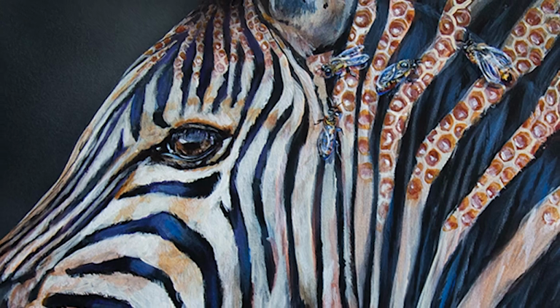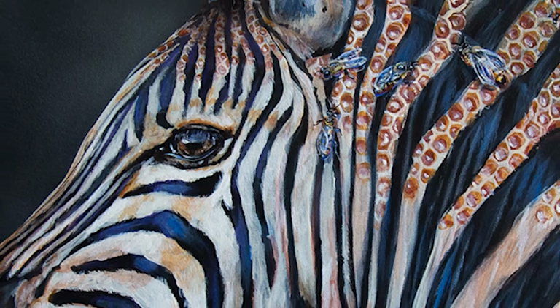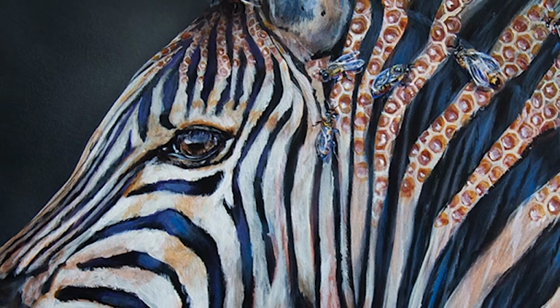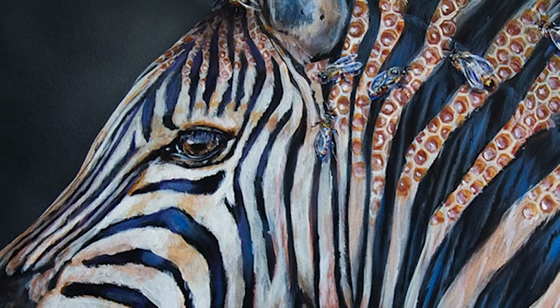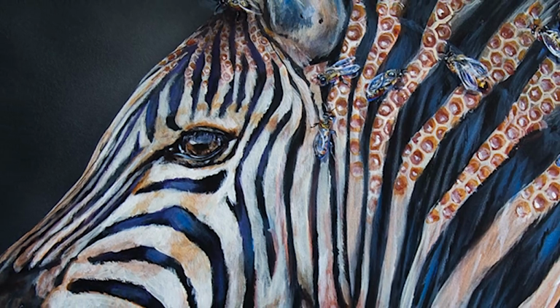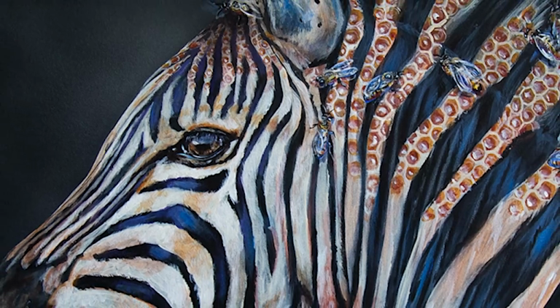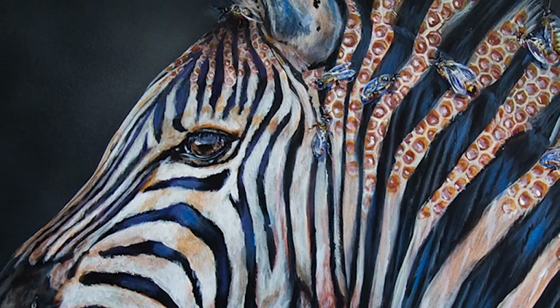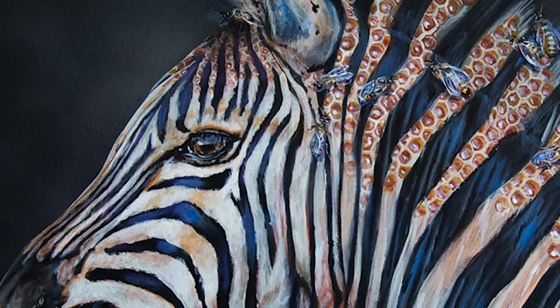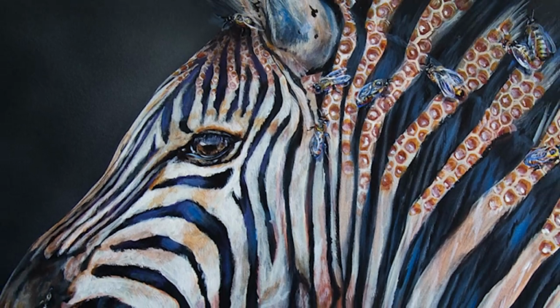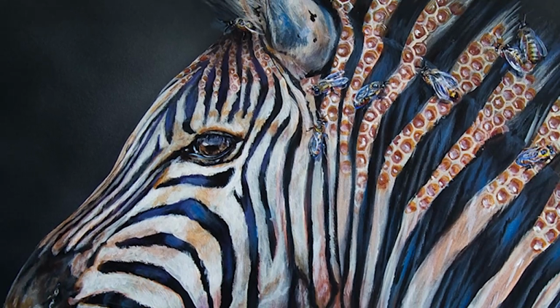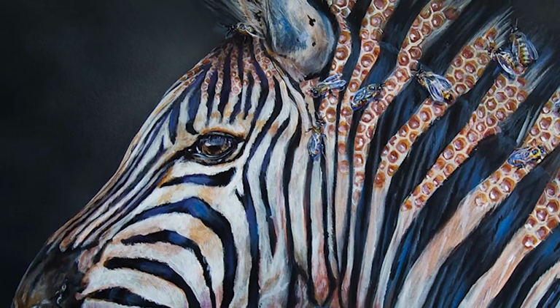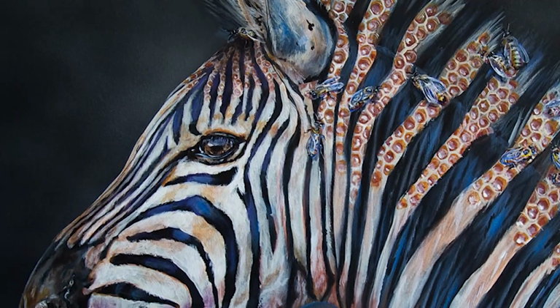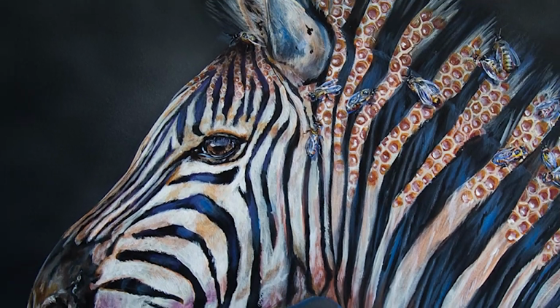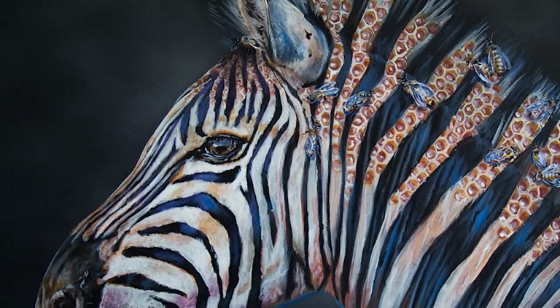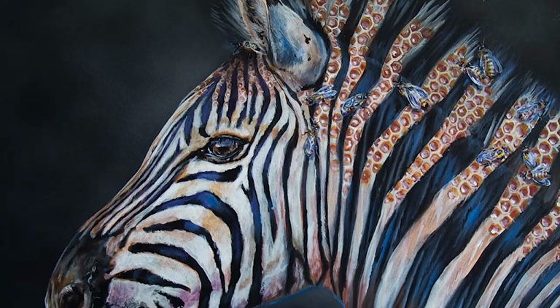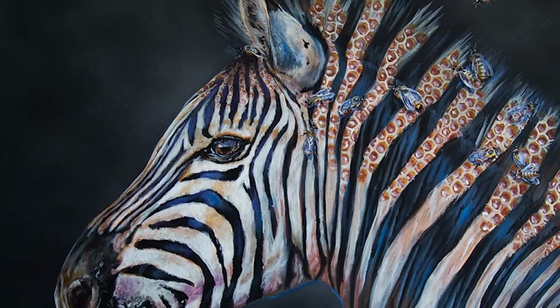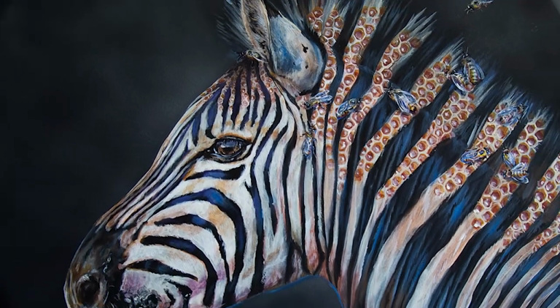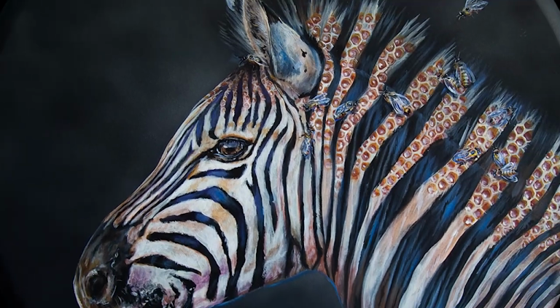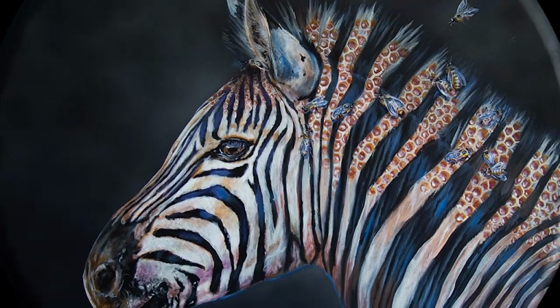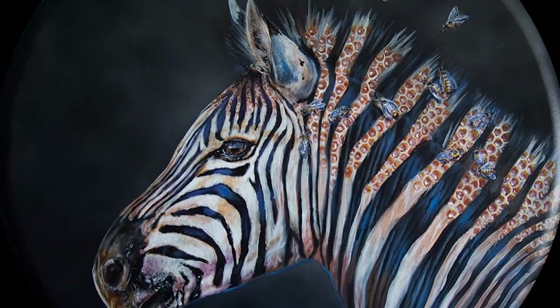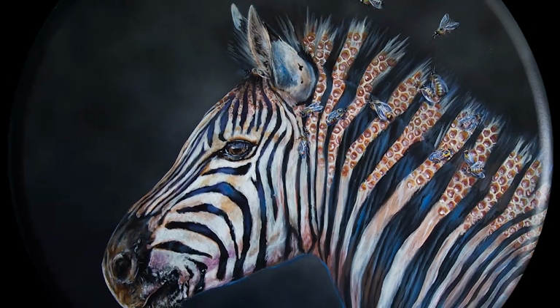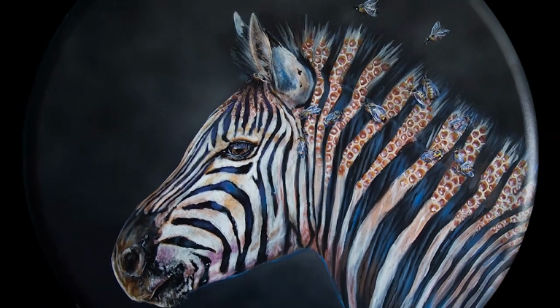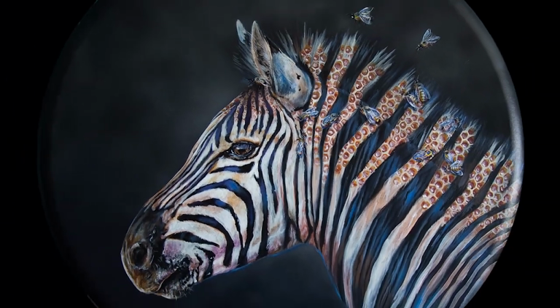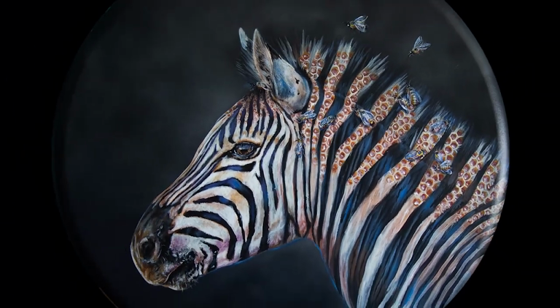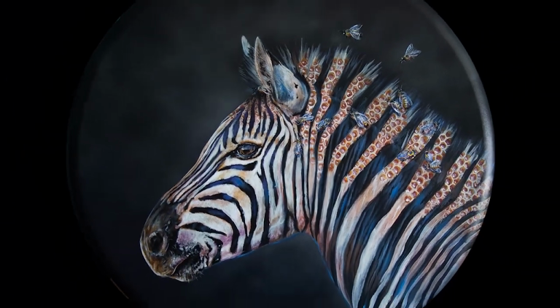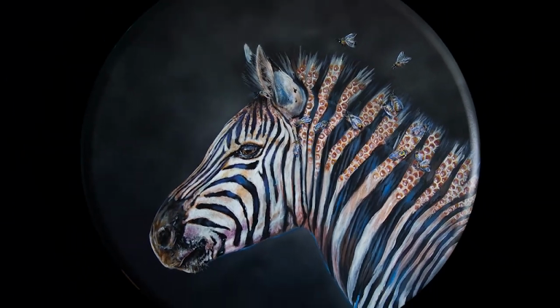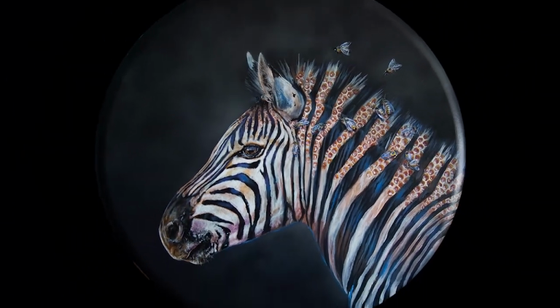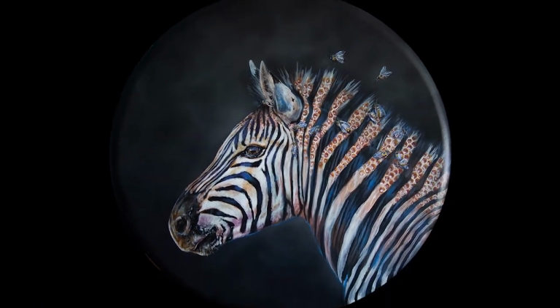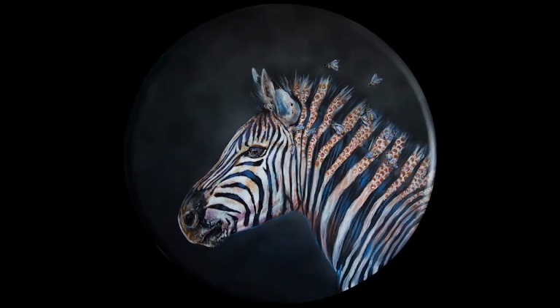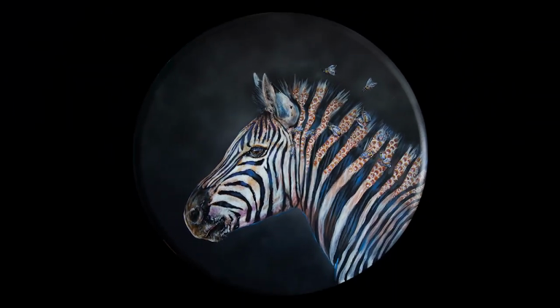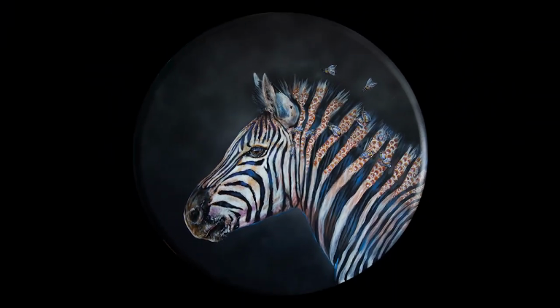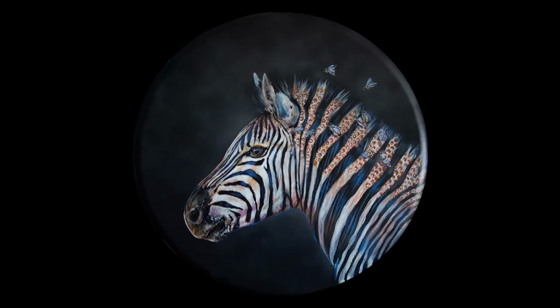Today I am going to share how I painted the zebra and beehive painting in acrylics.